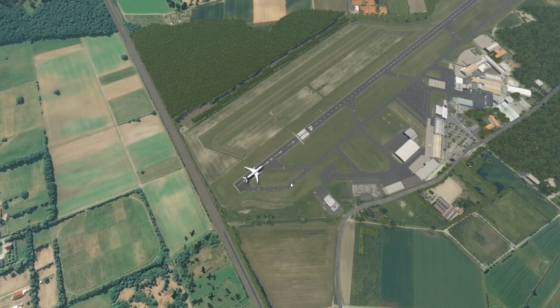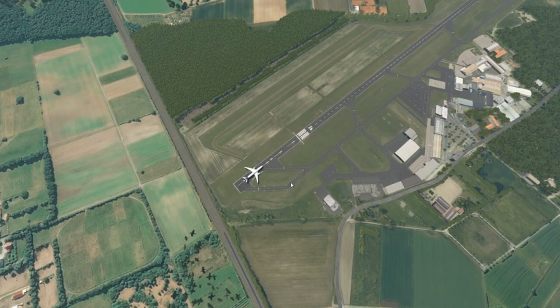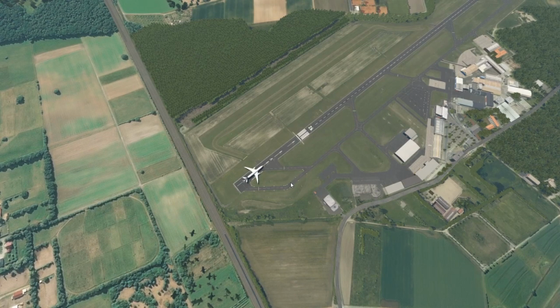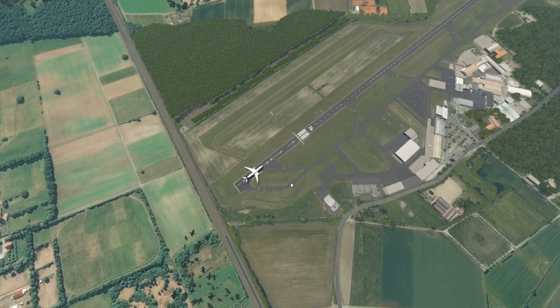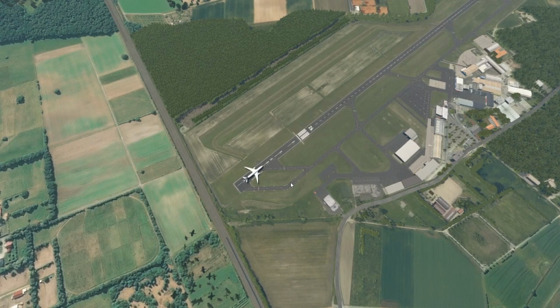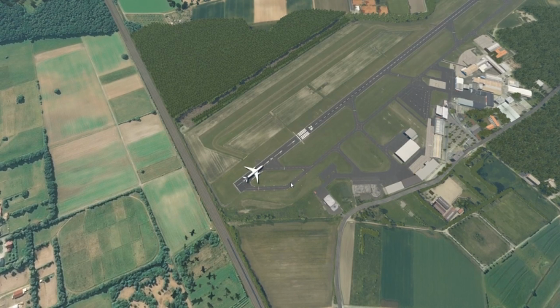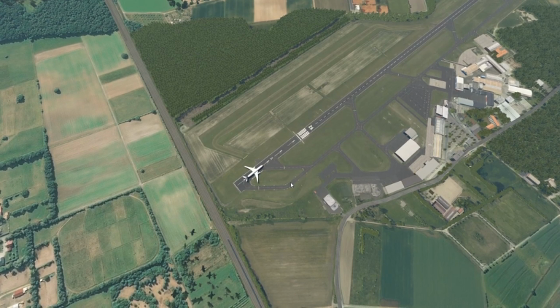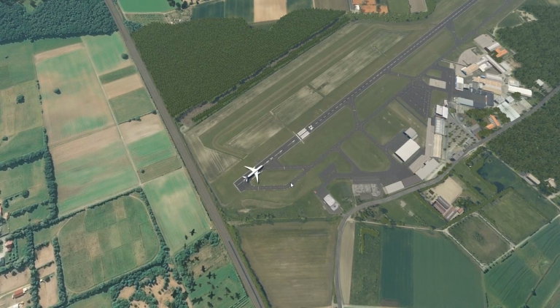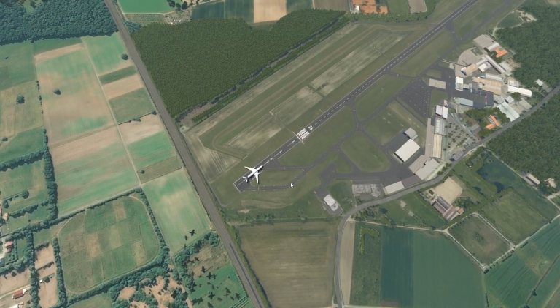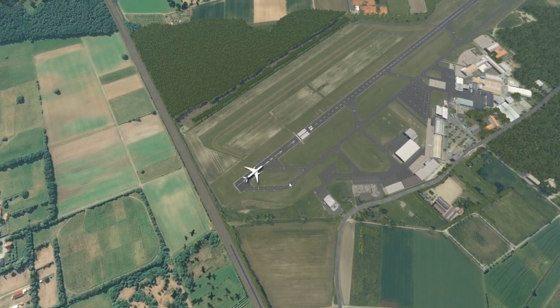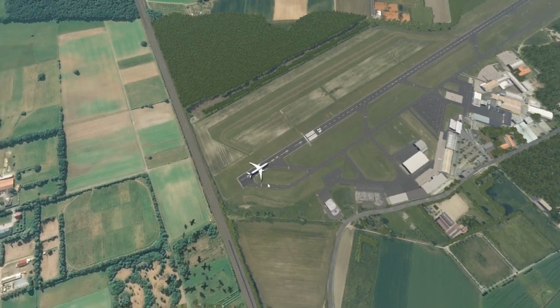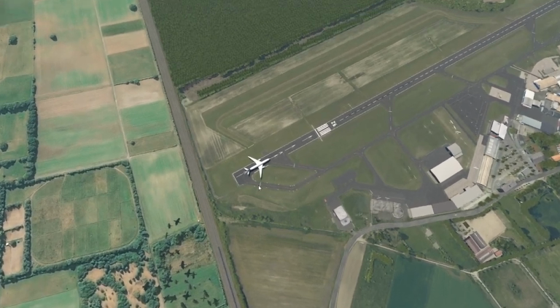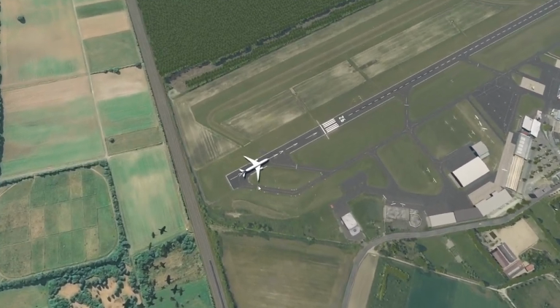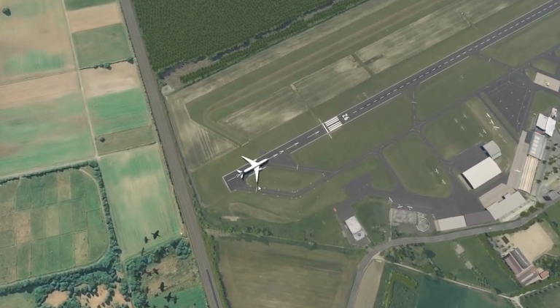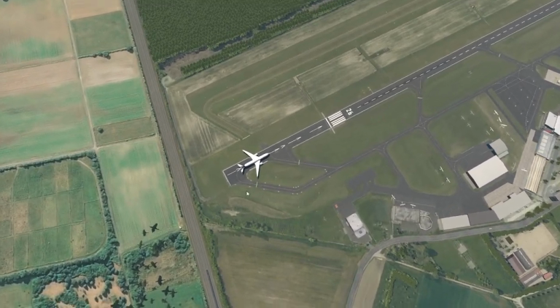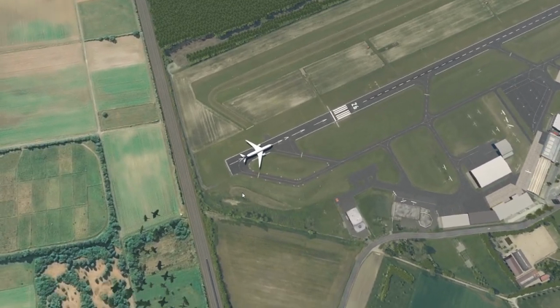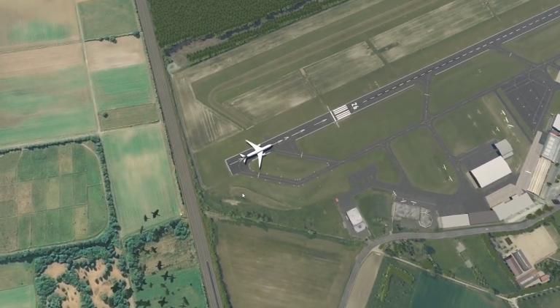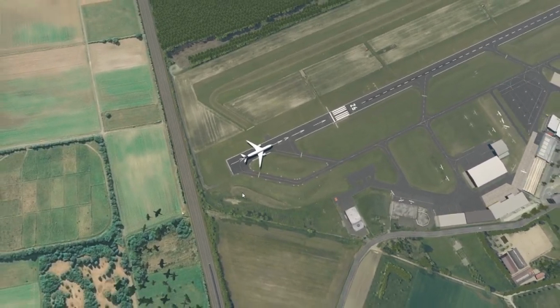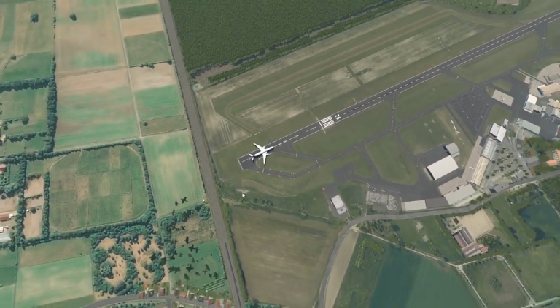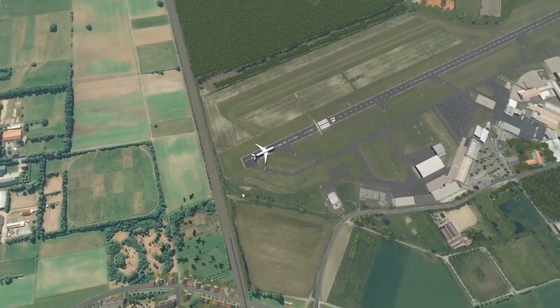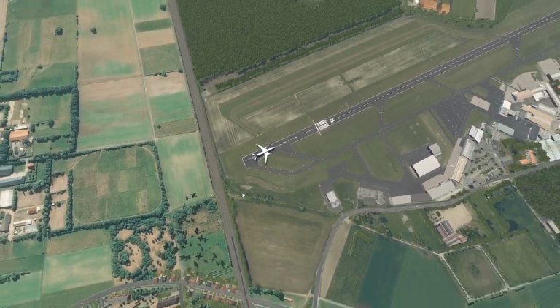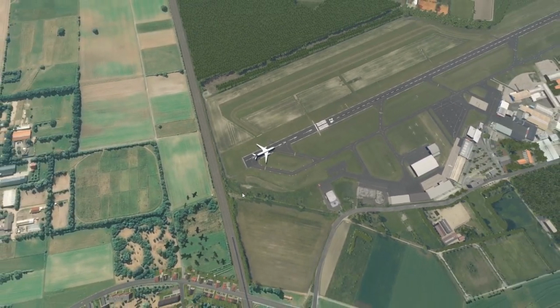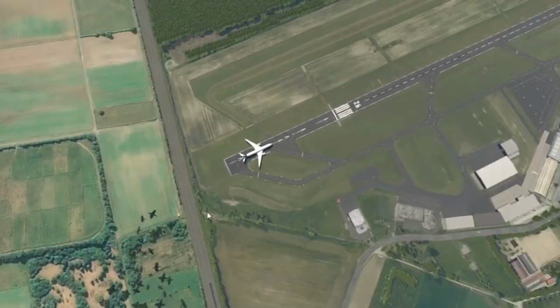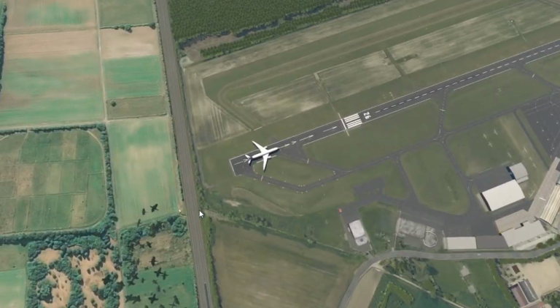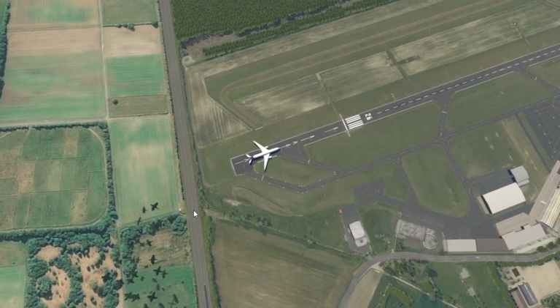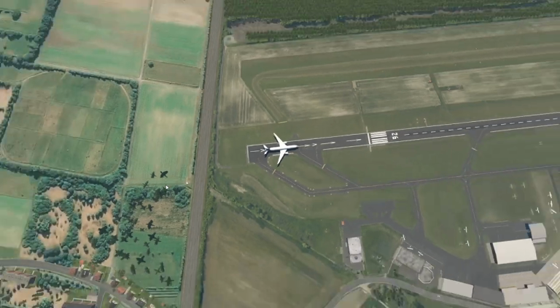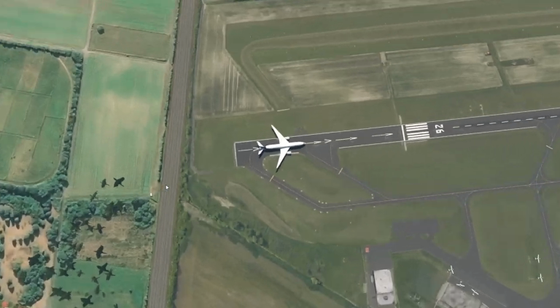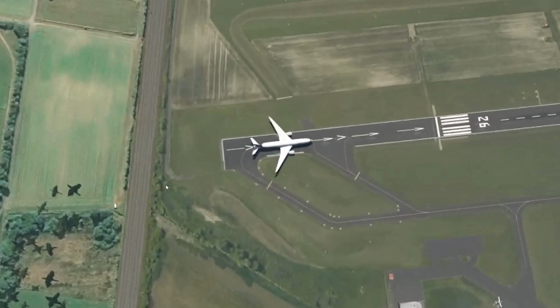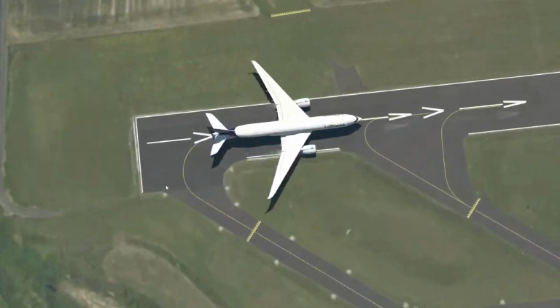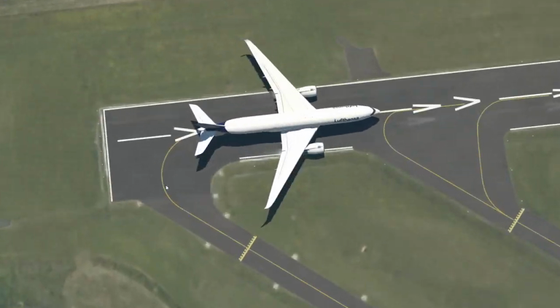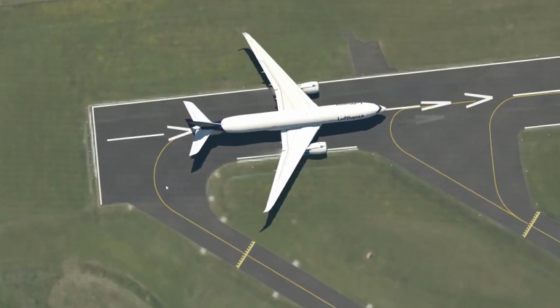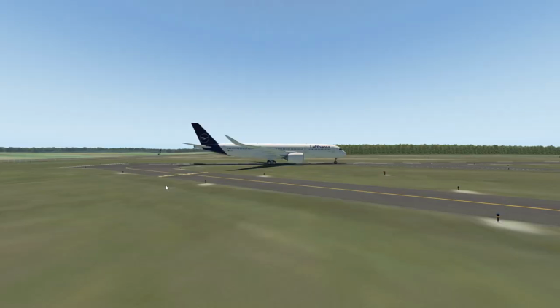Hey guys! Welcome back to another Swiss Region 1 video, and today we're back in X-Plane. Today we're in the A350.